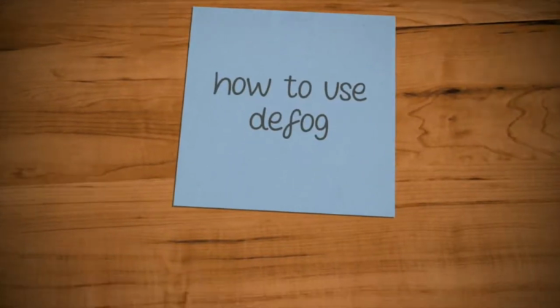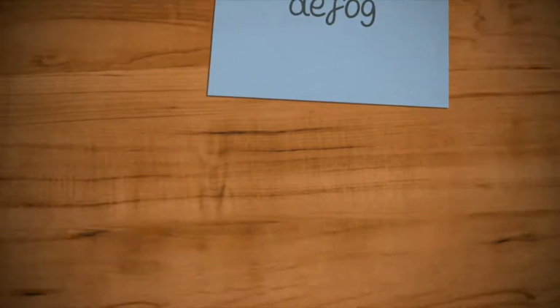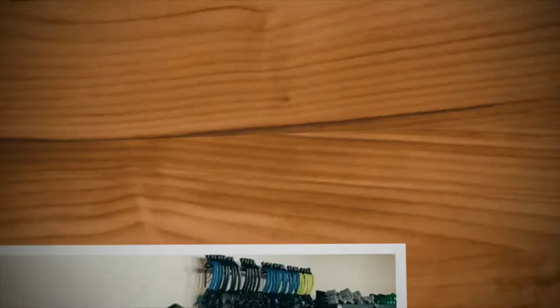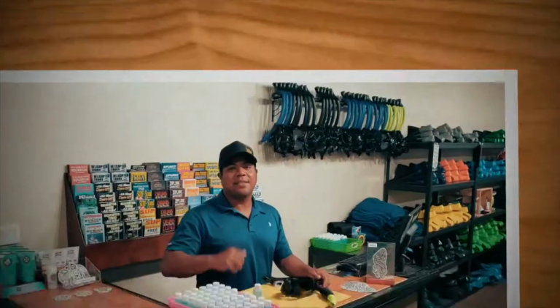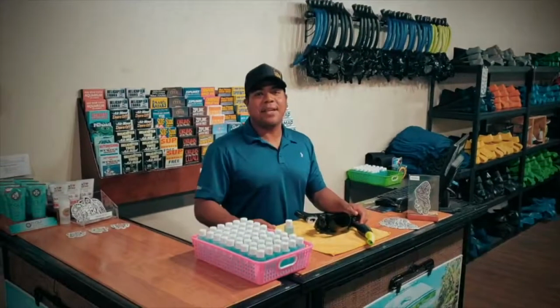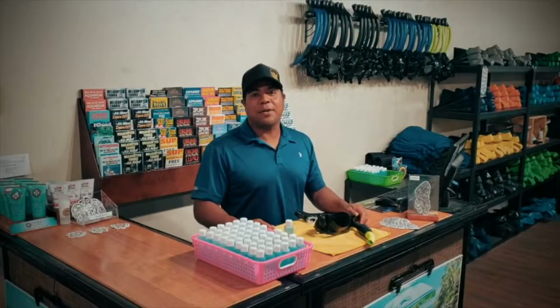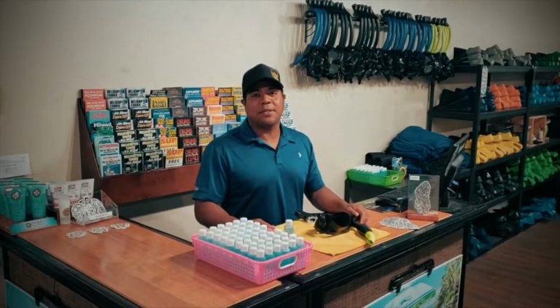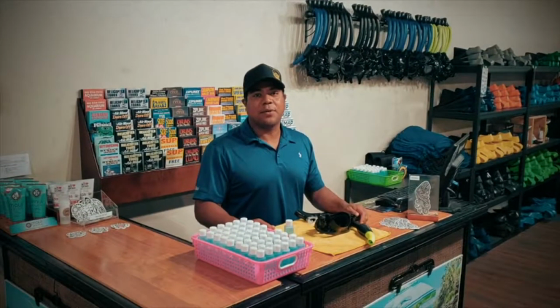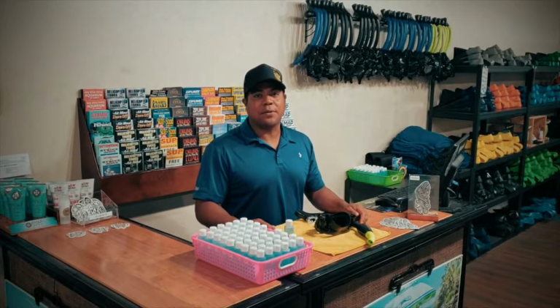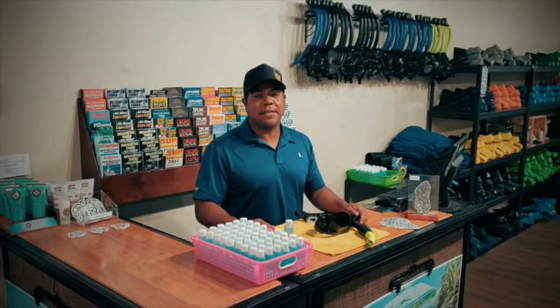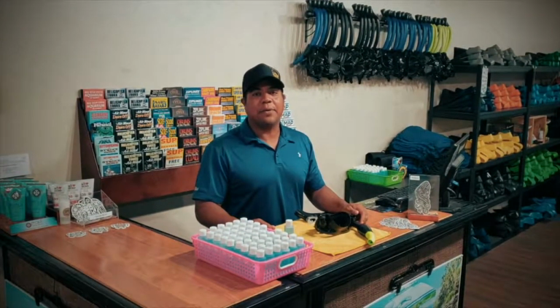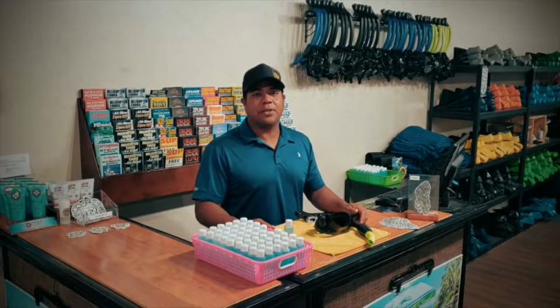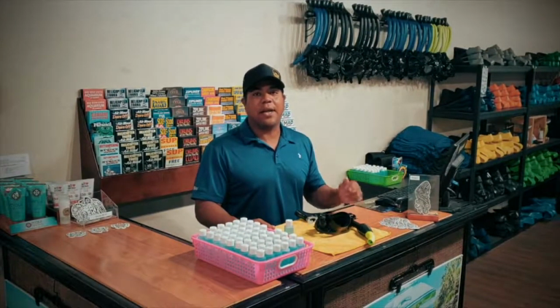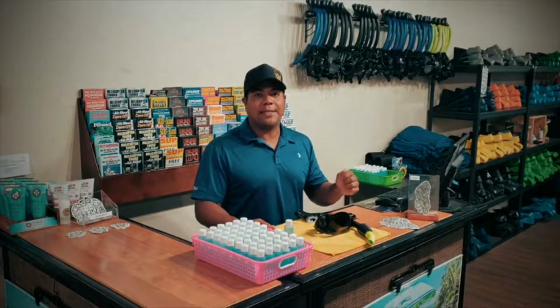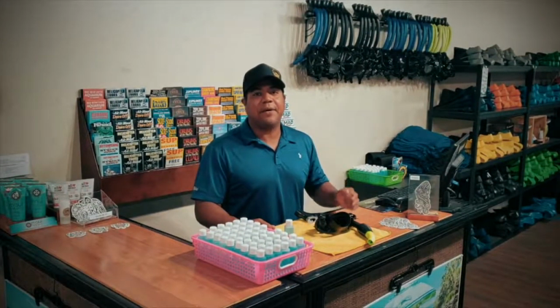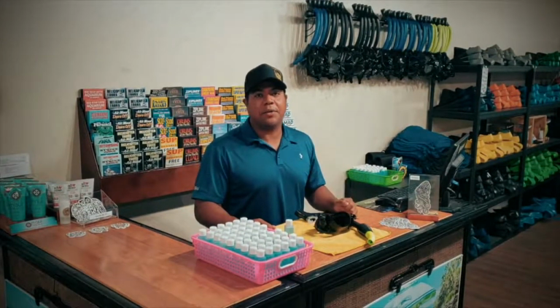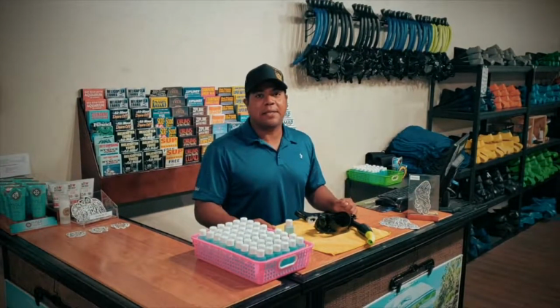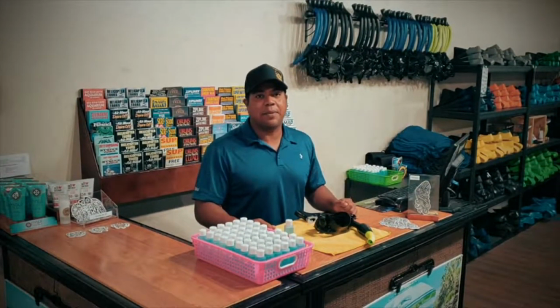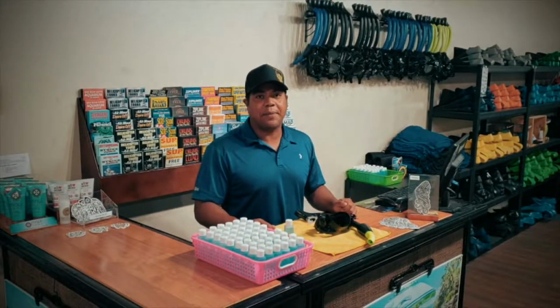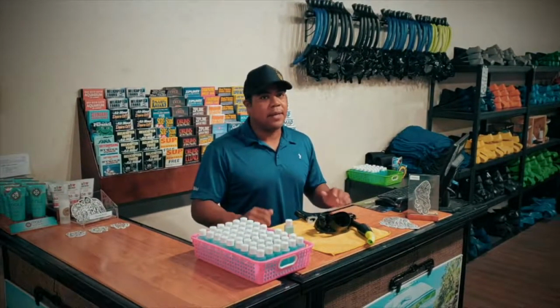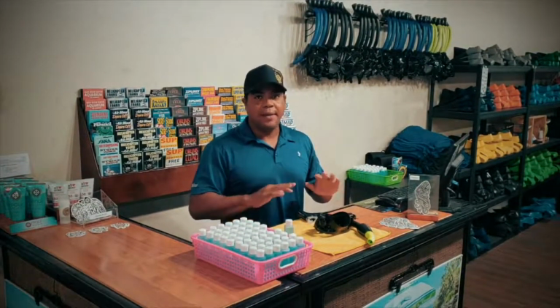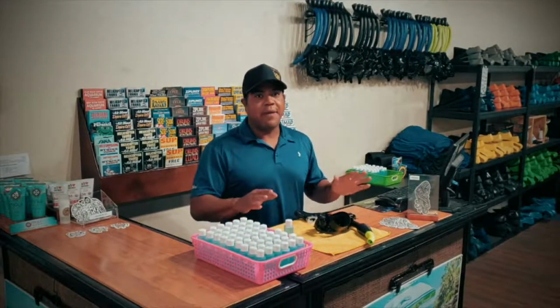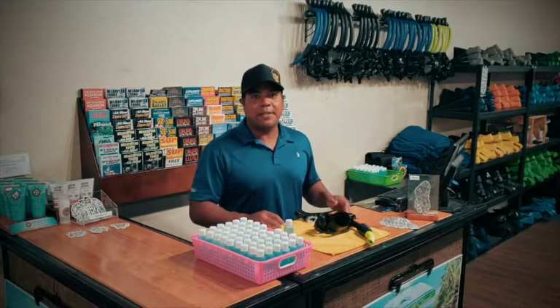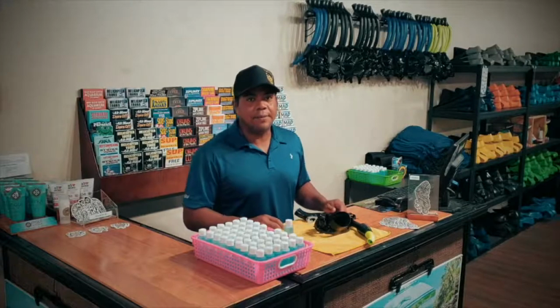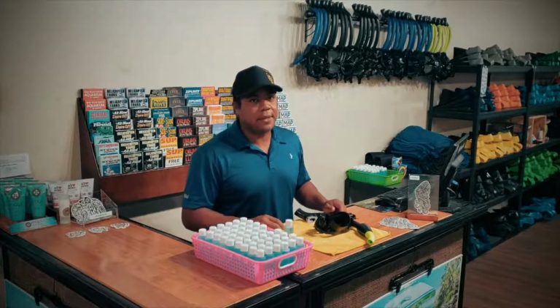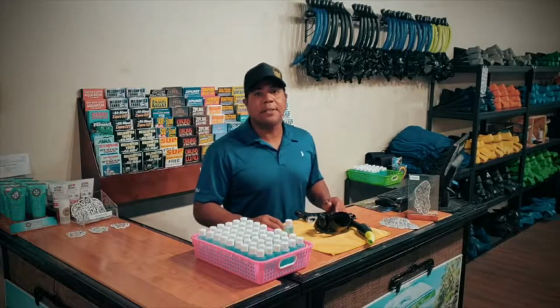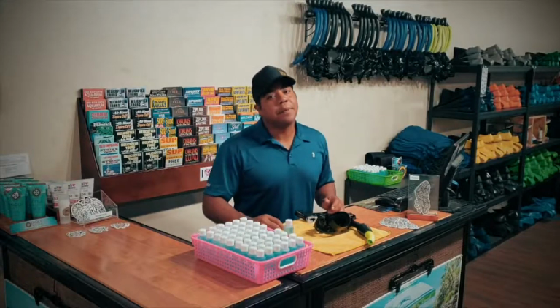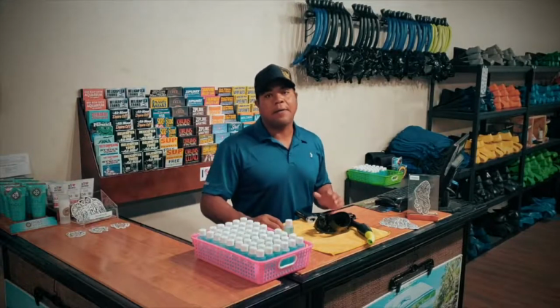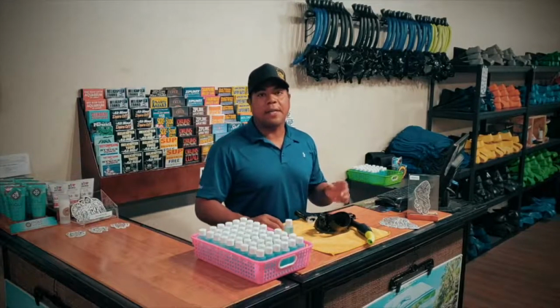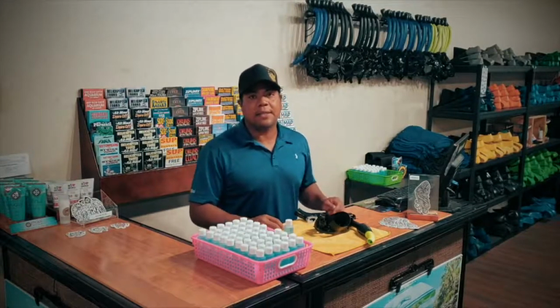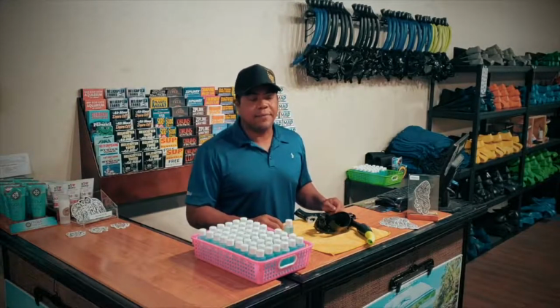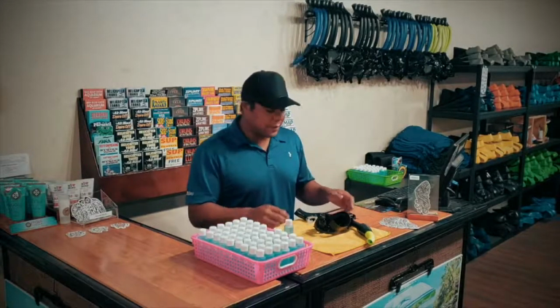Hello guys, this is Eric with the Snorkel Store and today we're going to show you how to defog your mask properly. Very simple thing to do but often gets confusing.